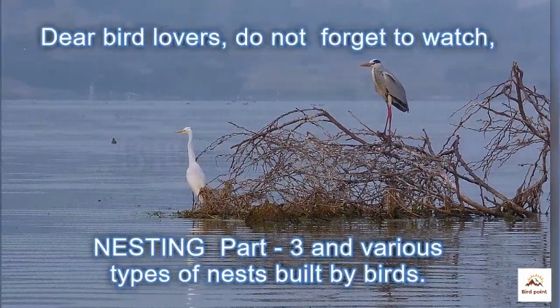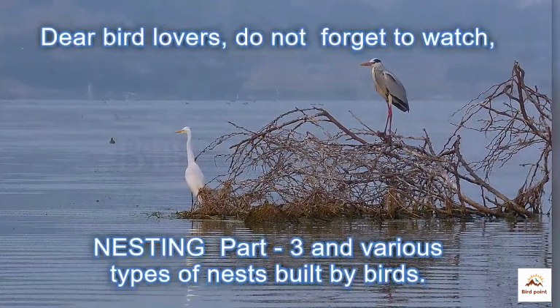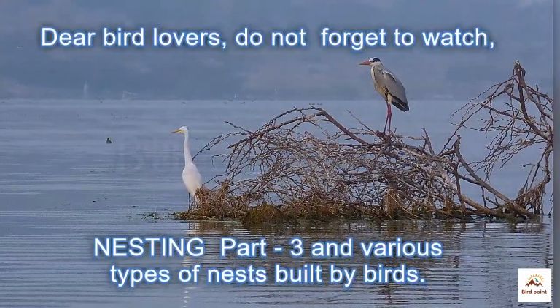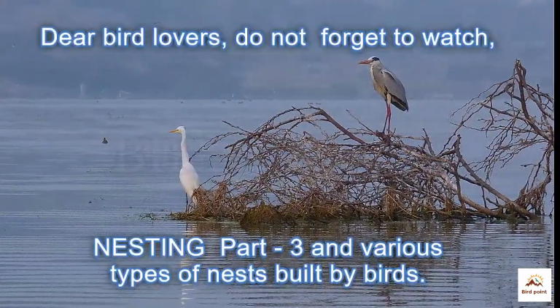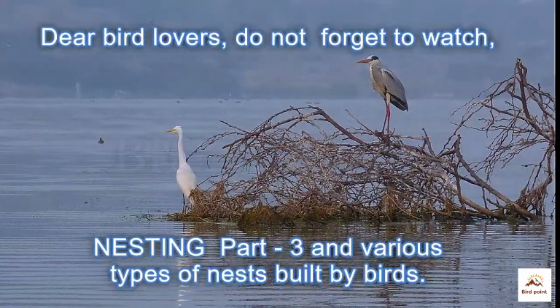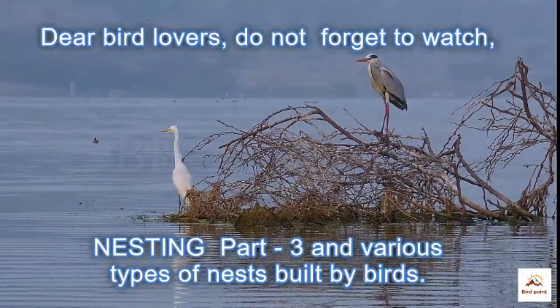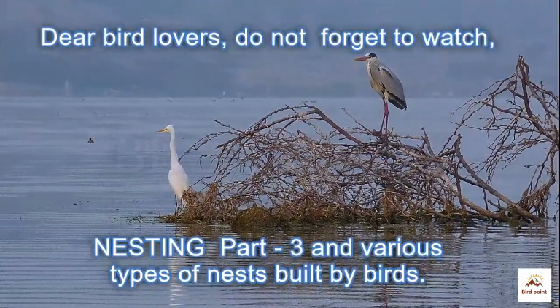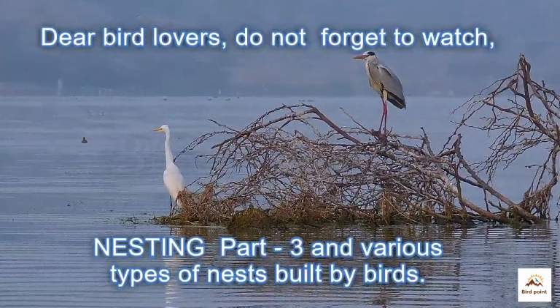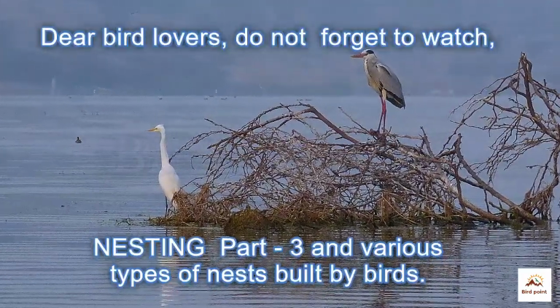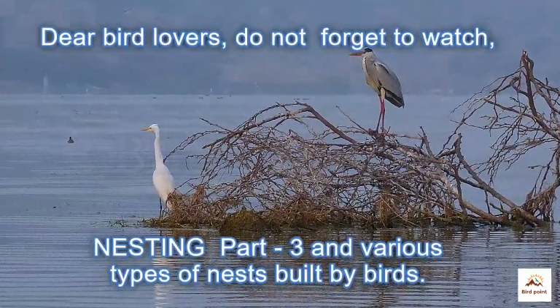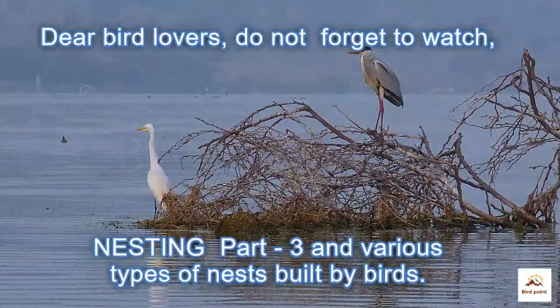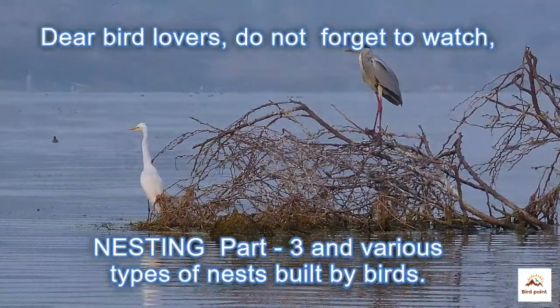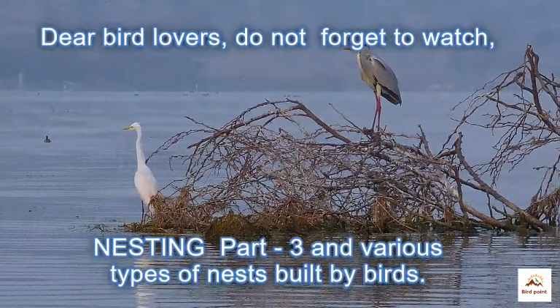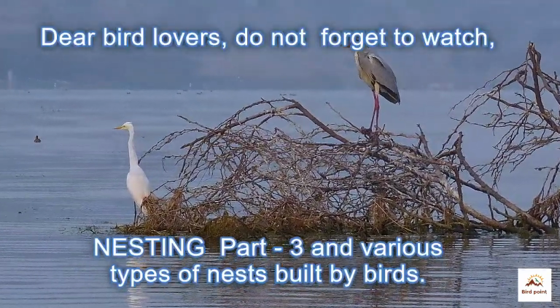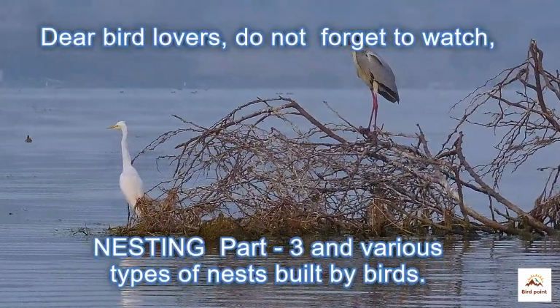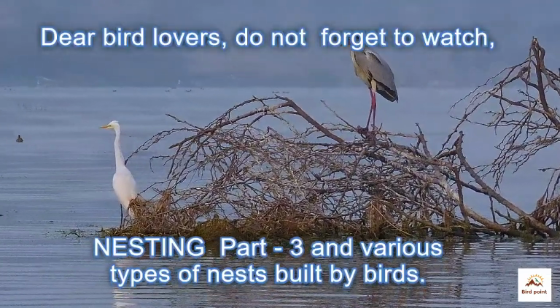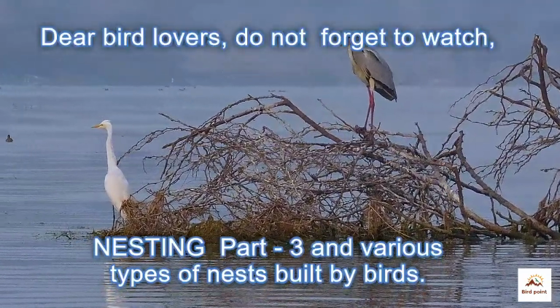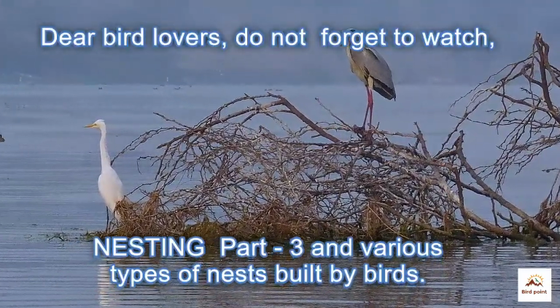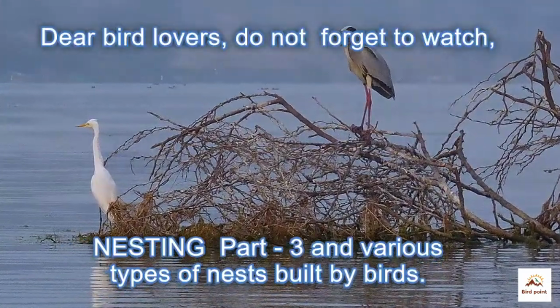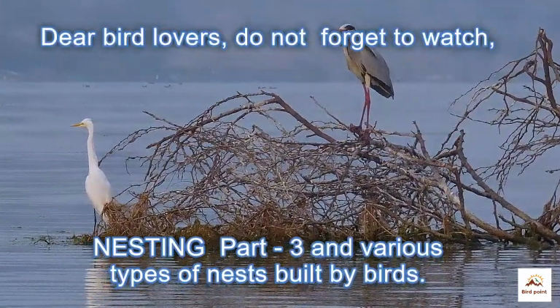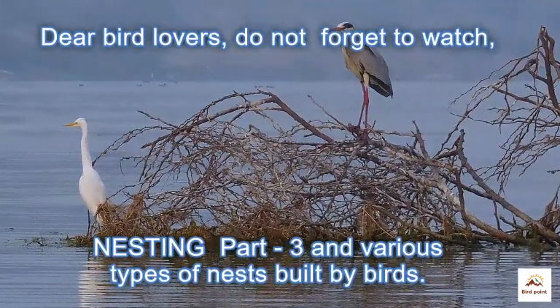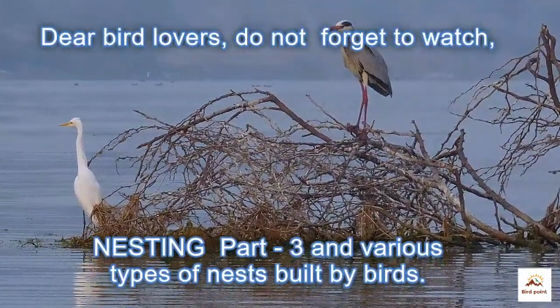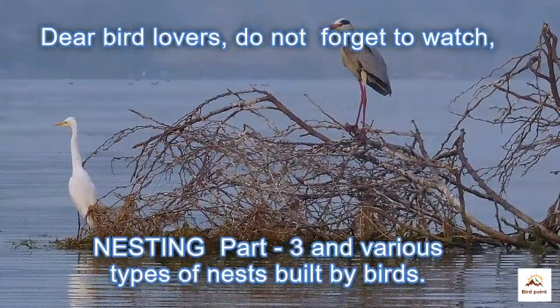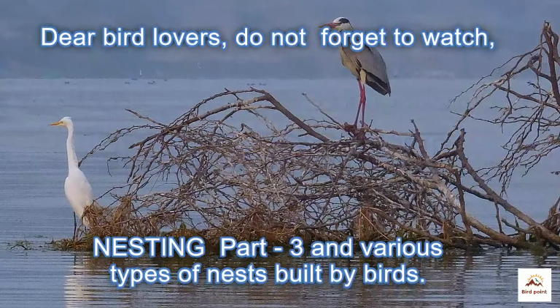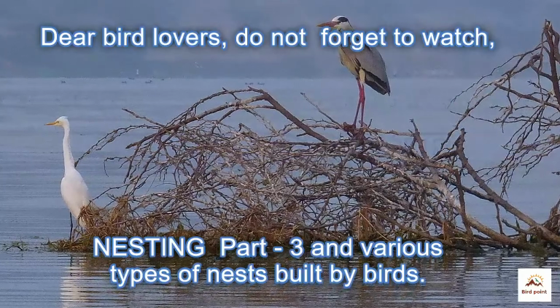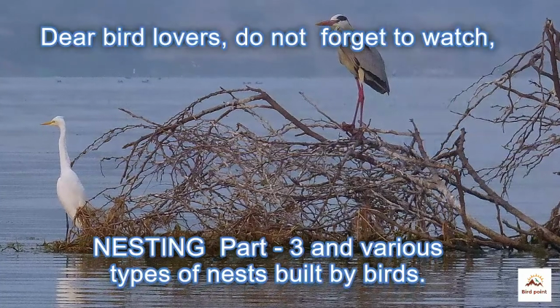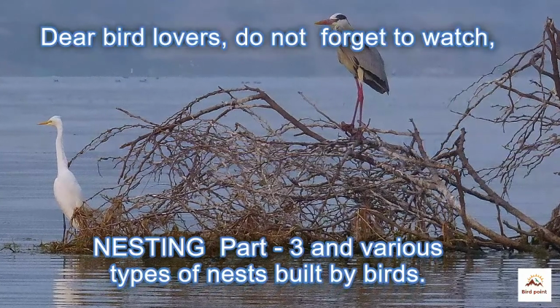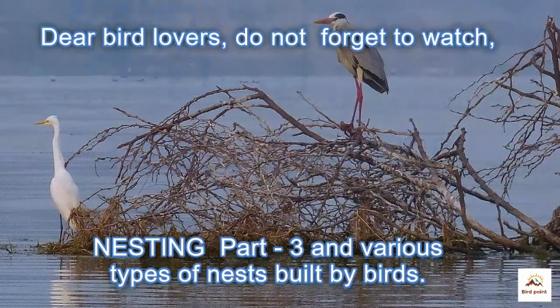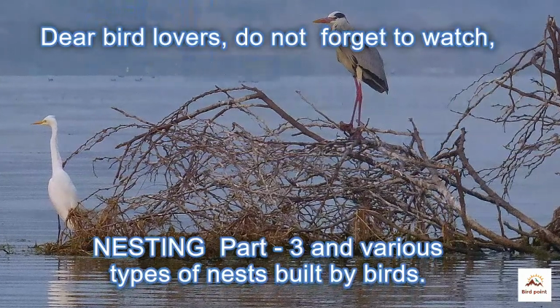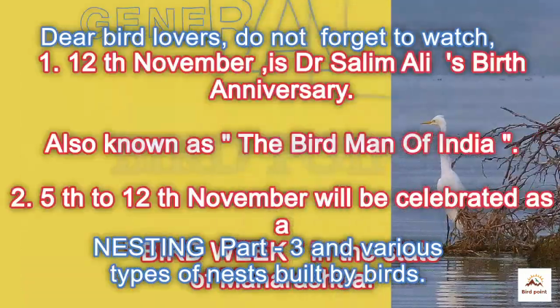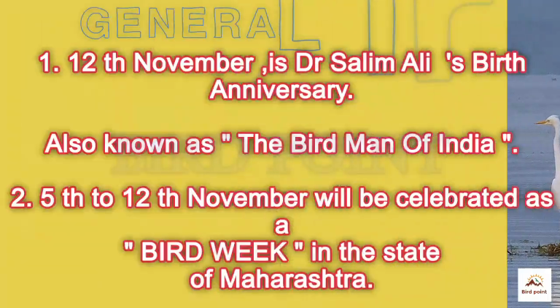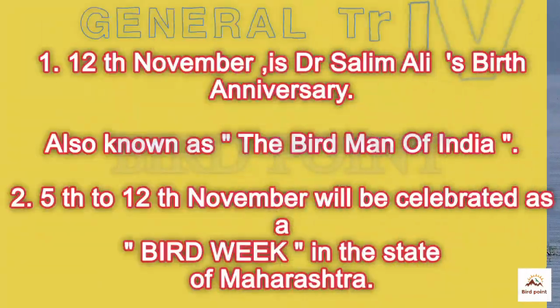Dear viewers, do not forget to watch our nesting part 3 about the various types of nests built by birds.